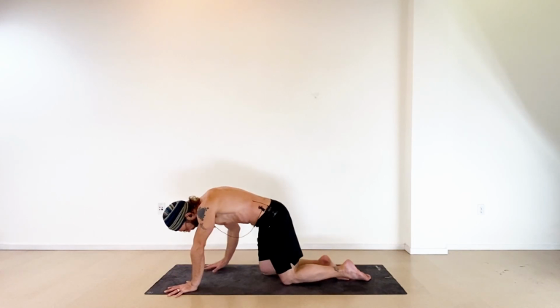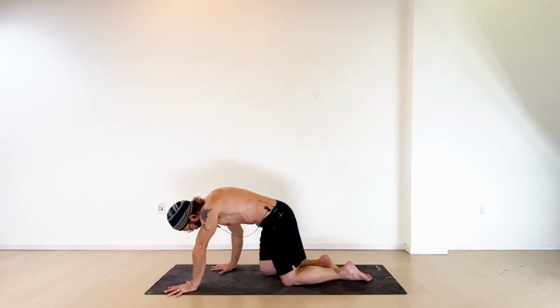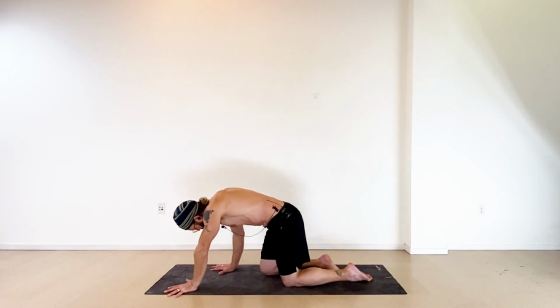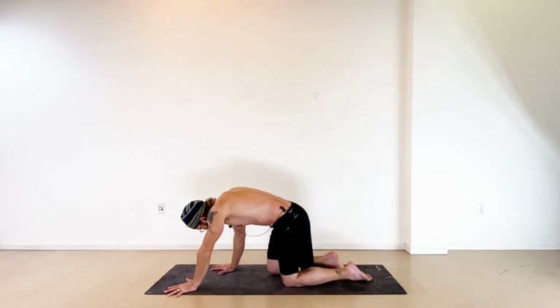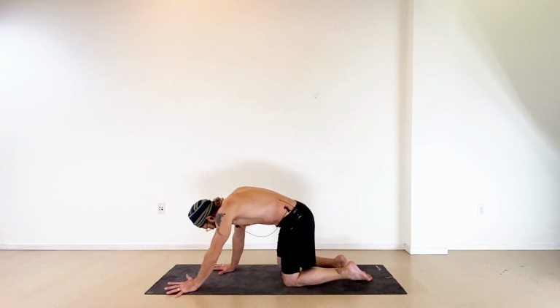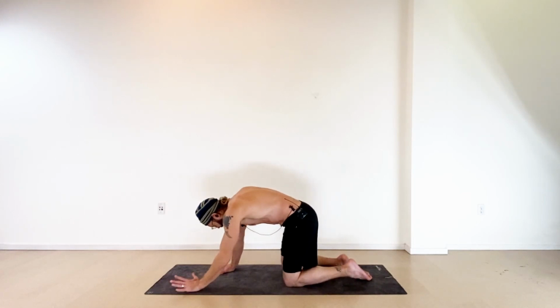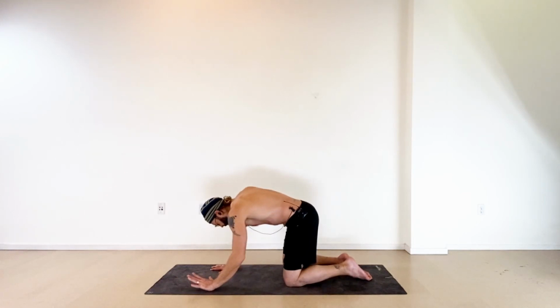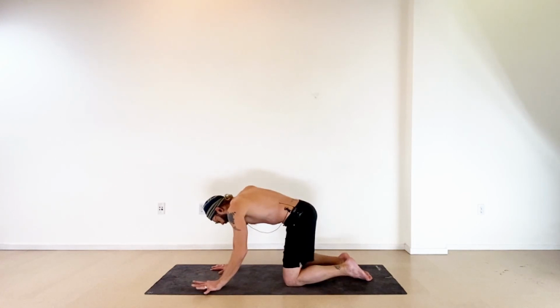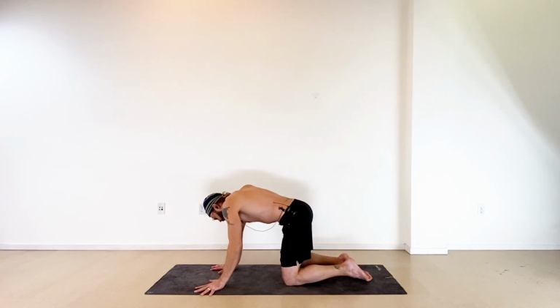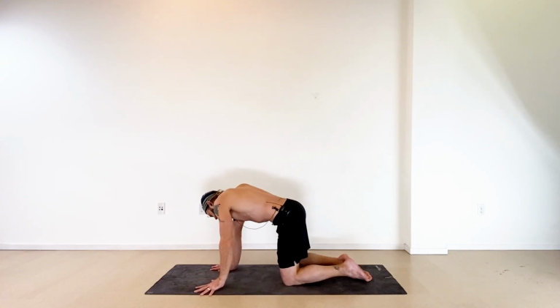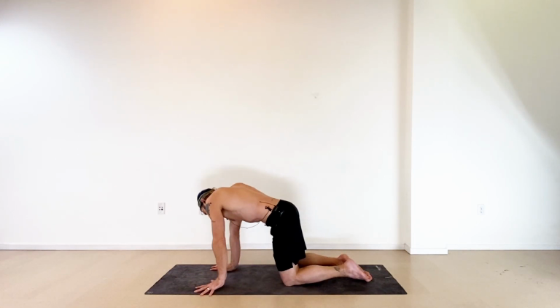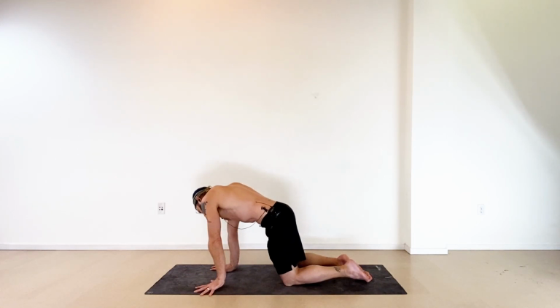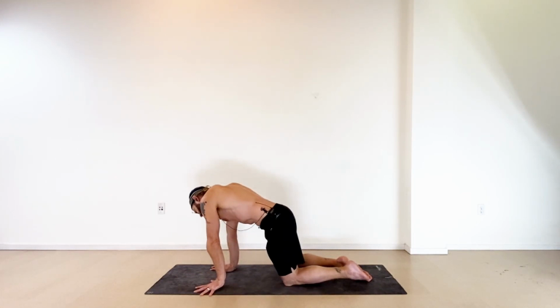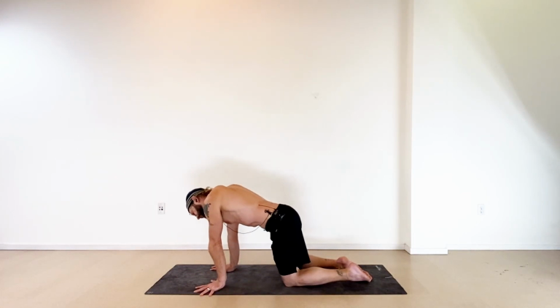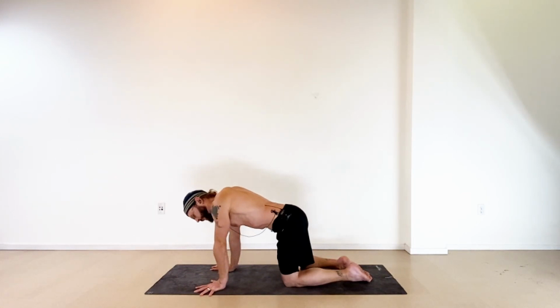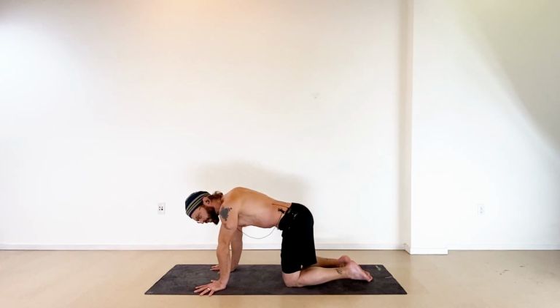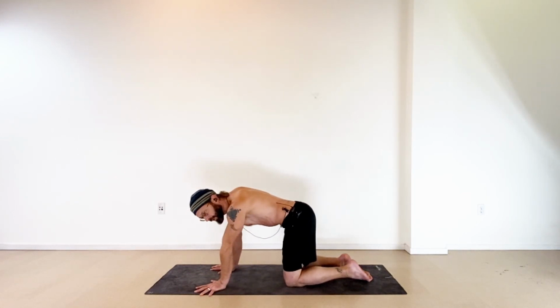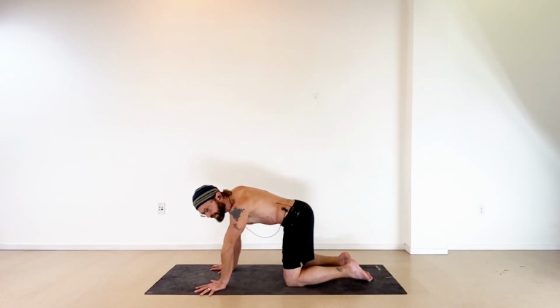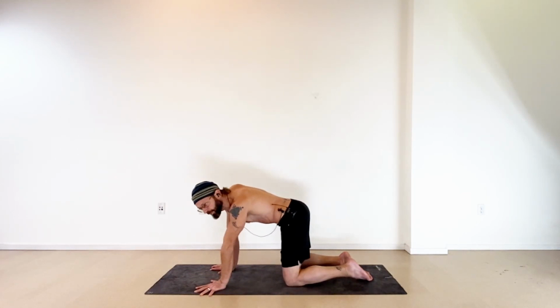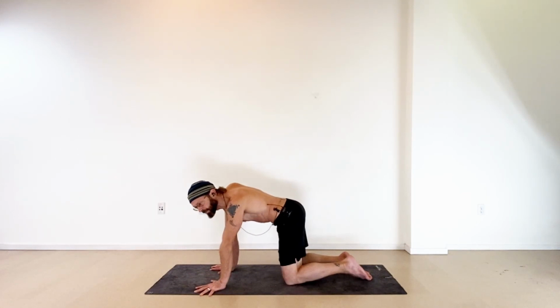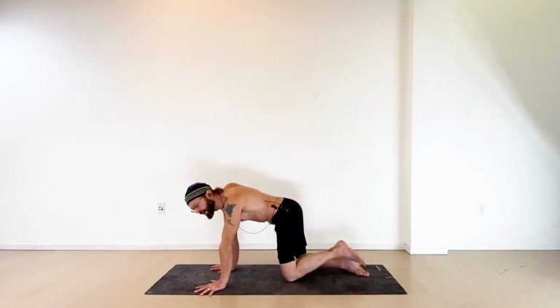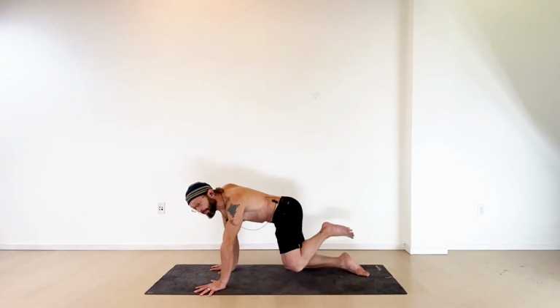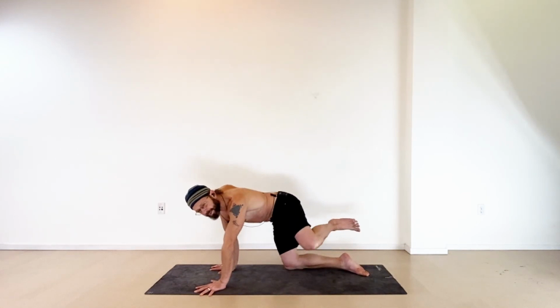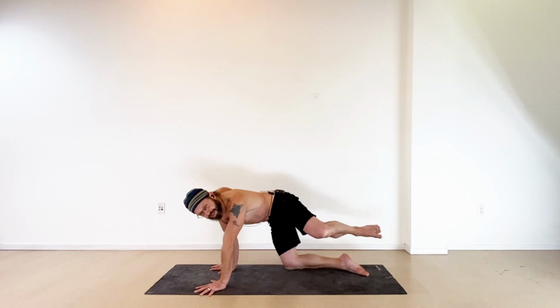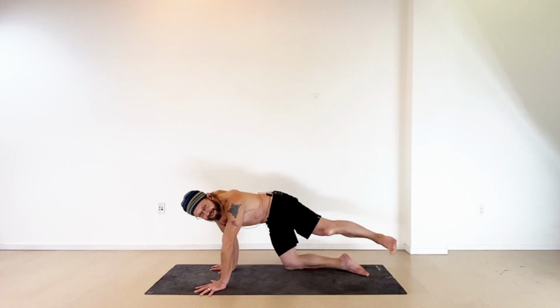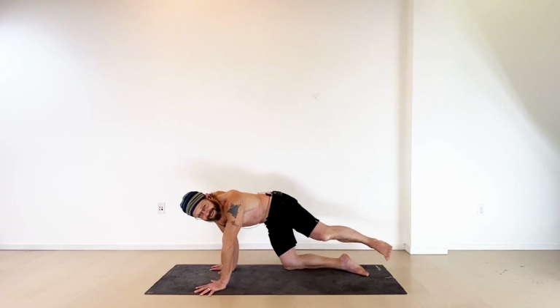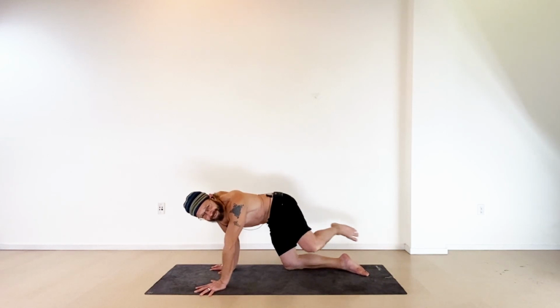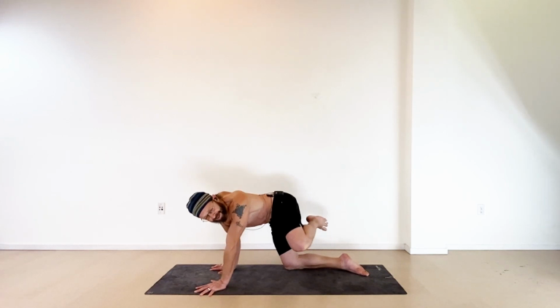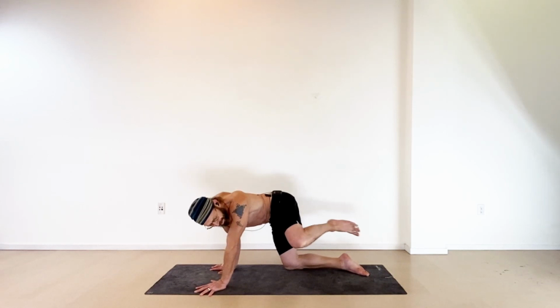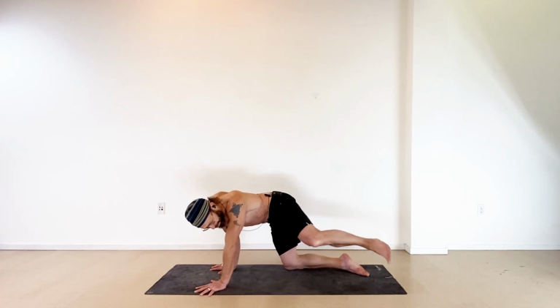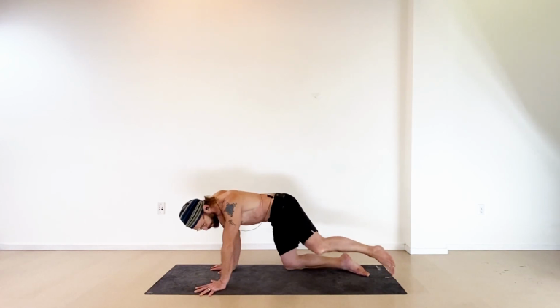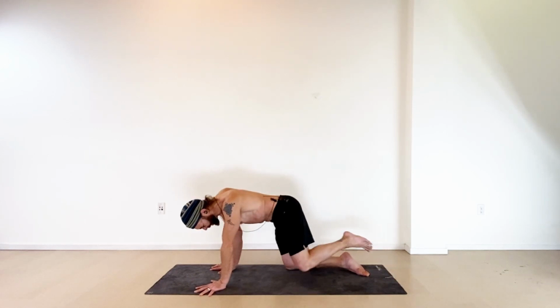Bring the right hand up to meet the left, then bring both hands down. Come back into all fours and move around — walk your knees back, move side to side, maybe twist a little bit and shake your legs out as well.